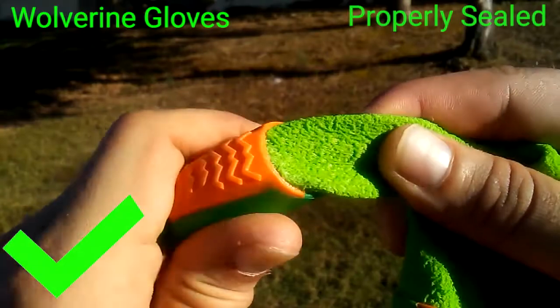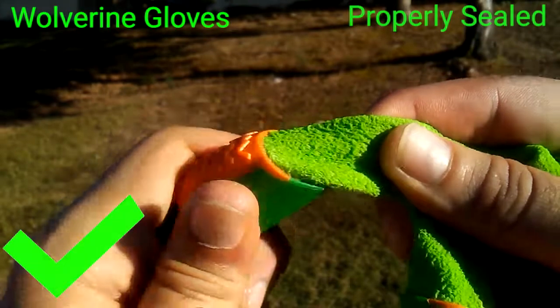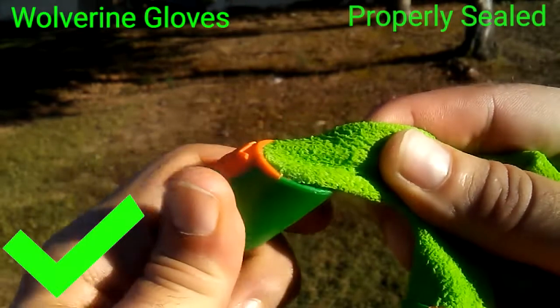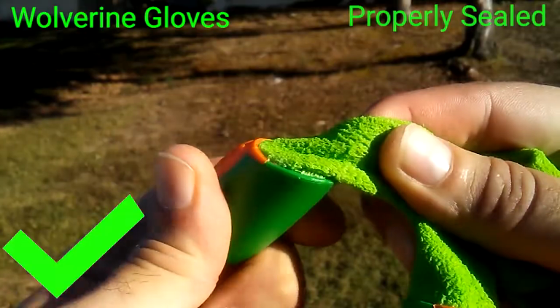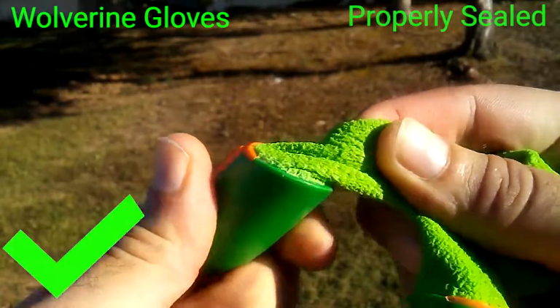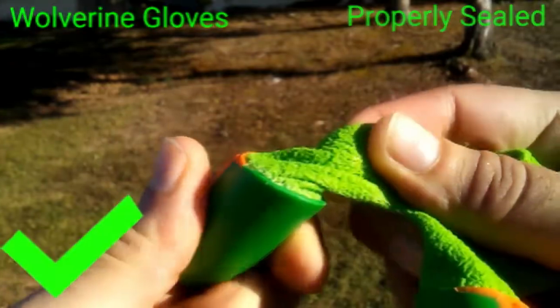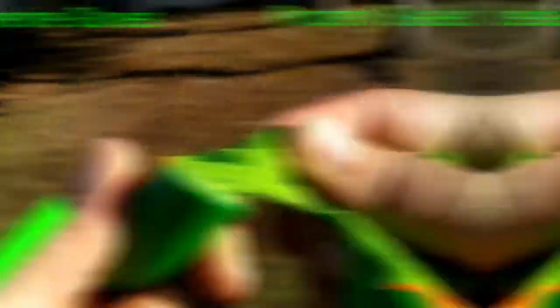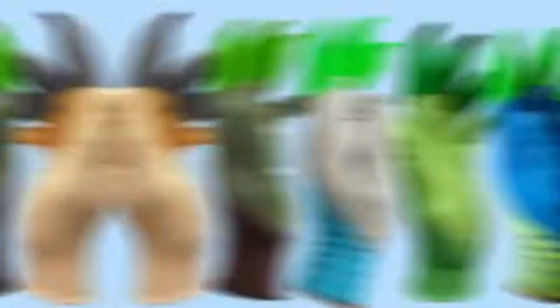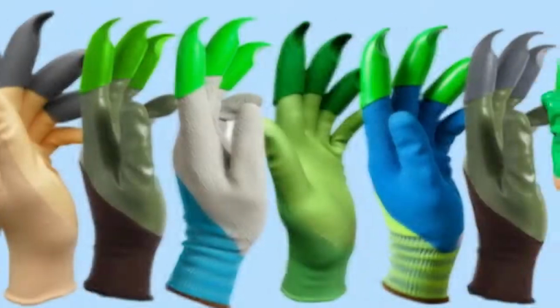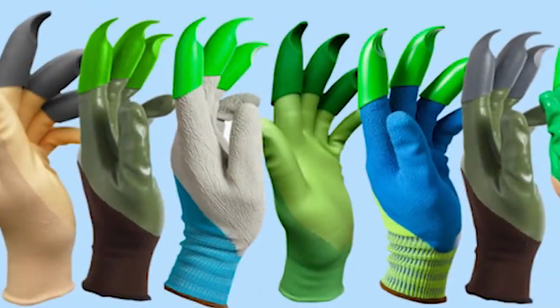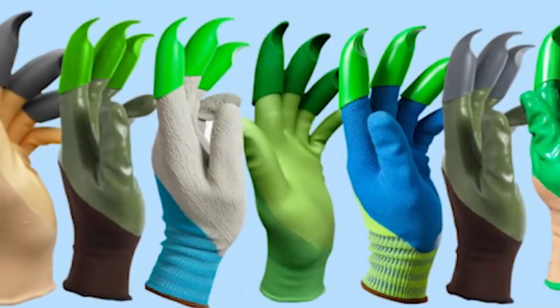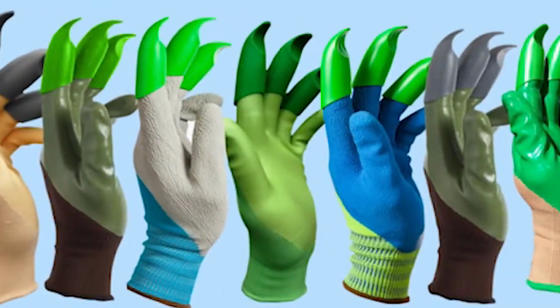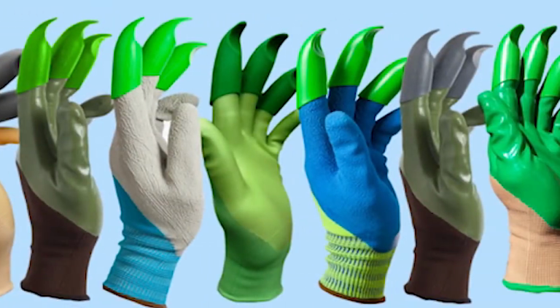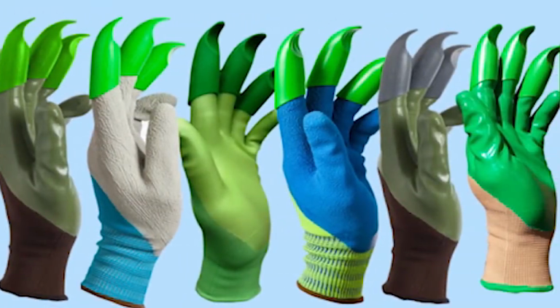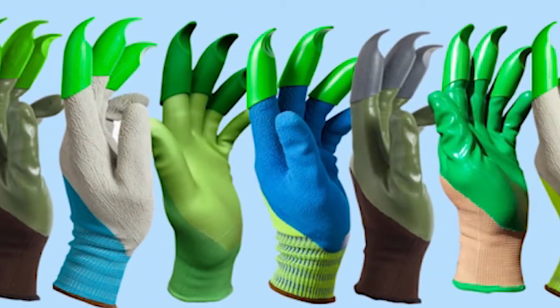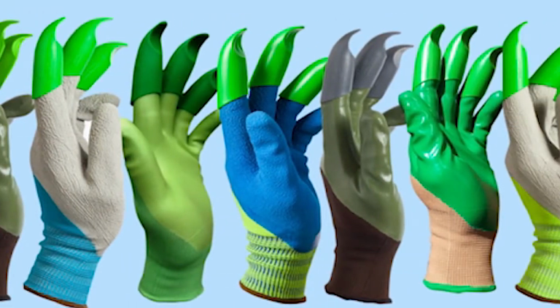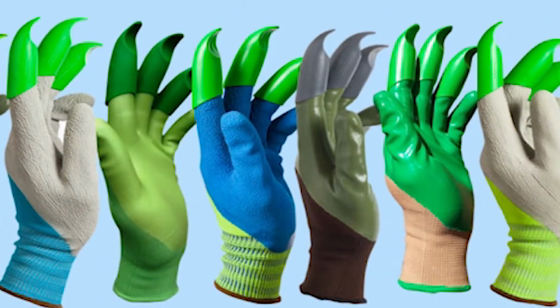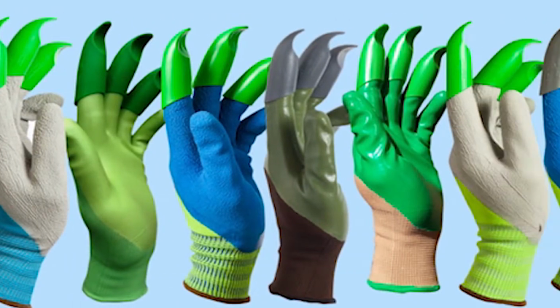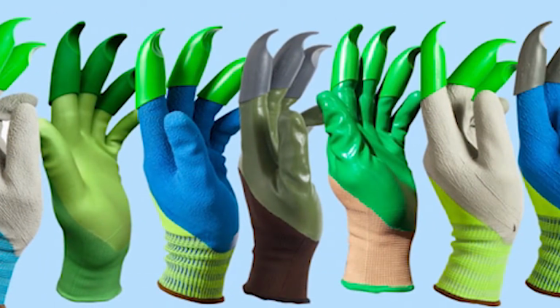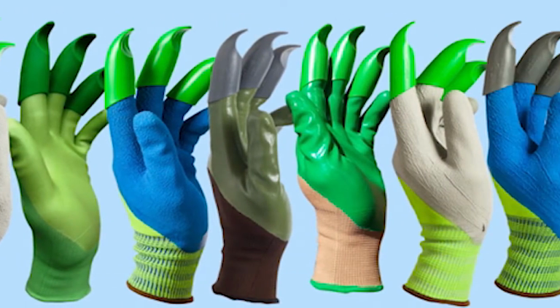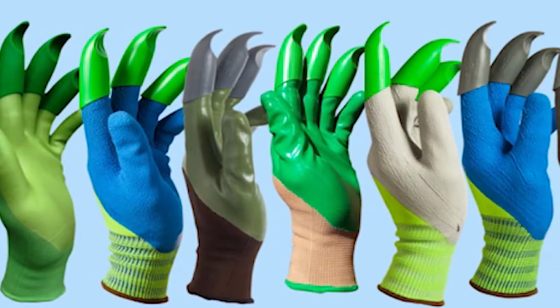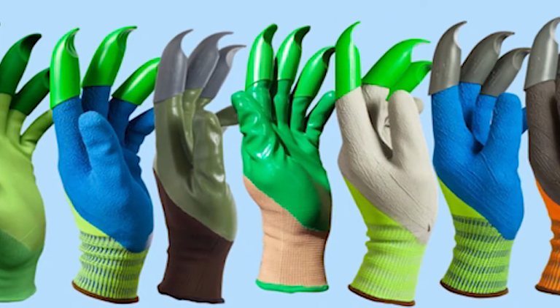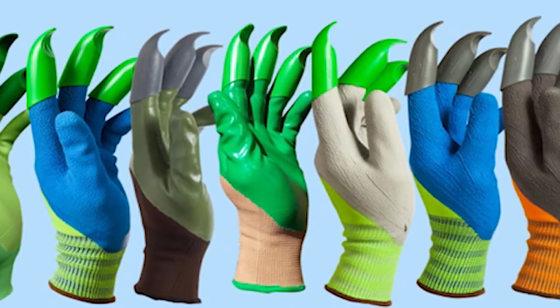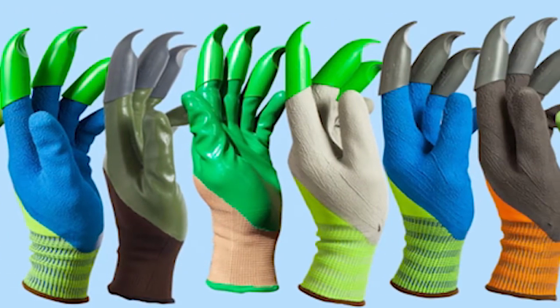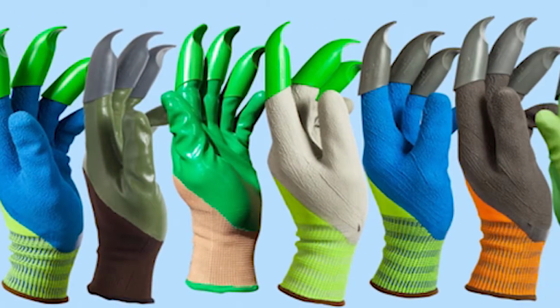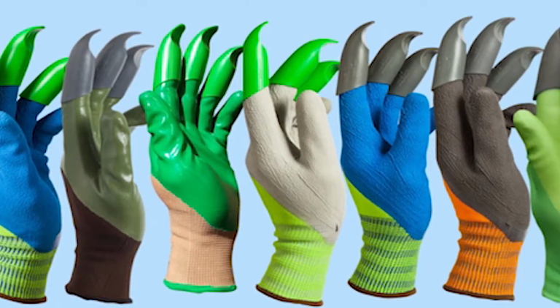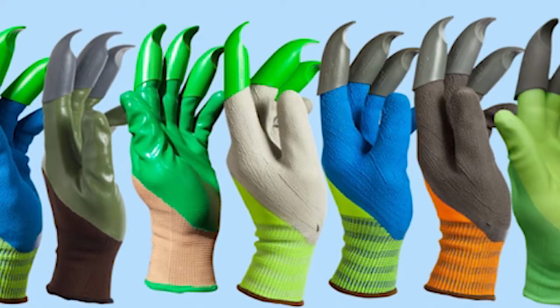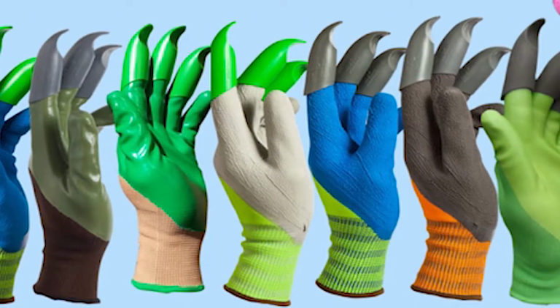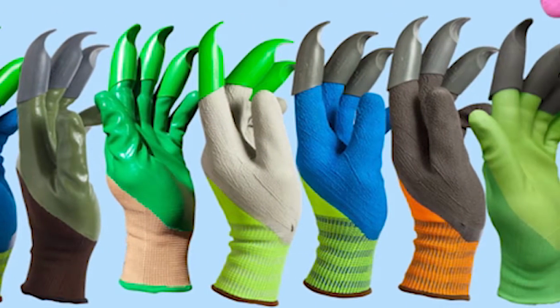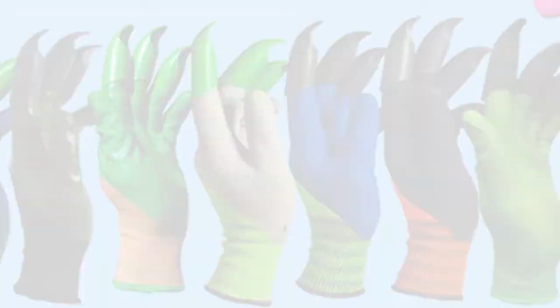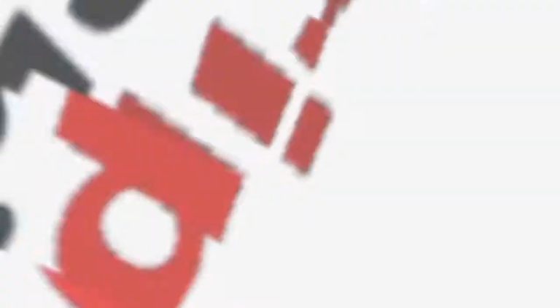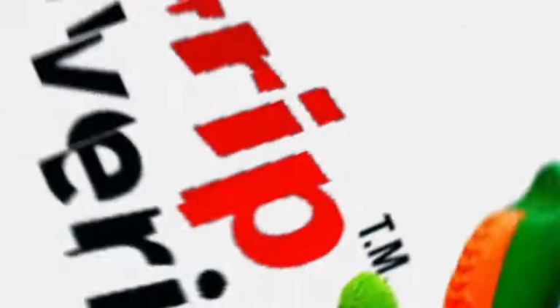Plenty of colors, men's and women's sizes, made mostly right here in the USA by an American company.